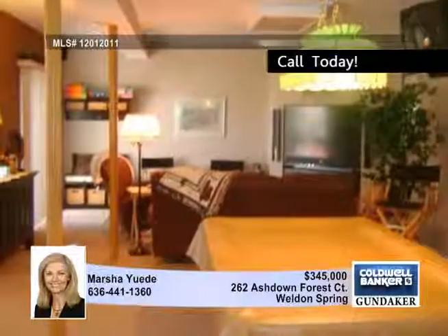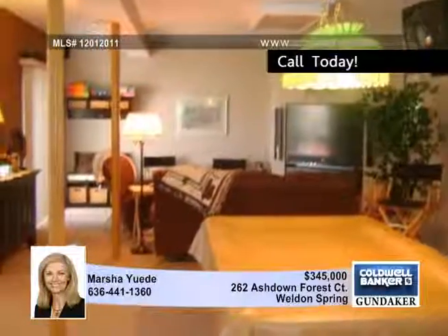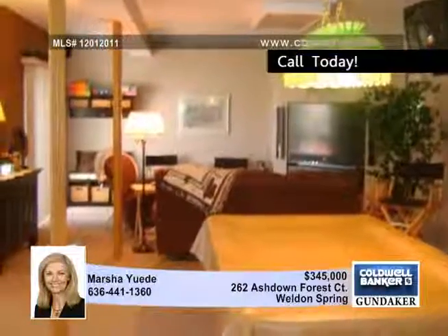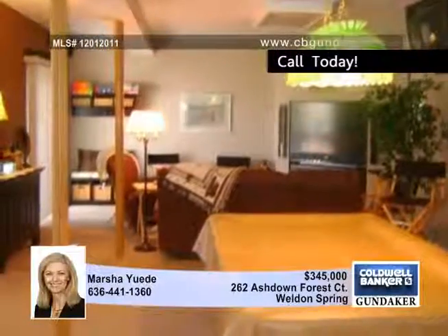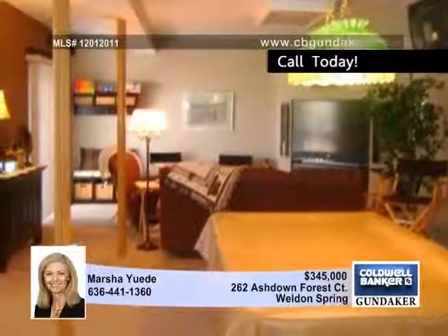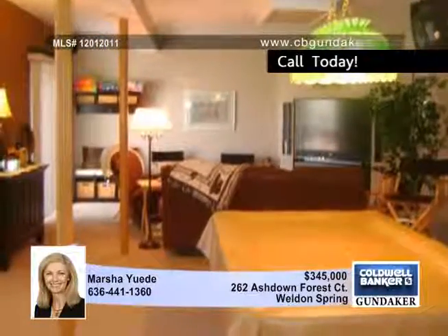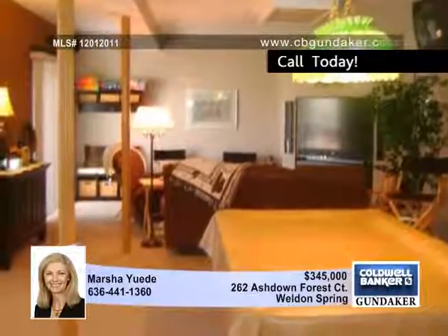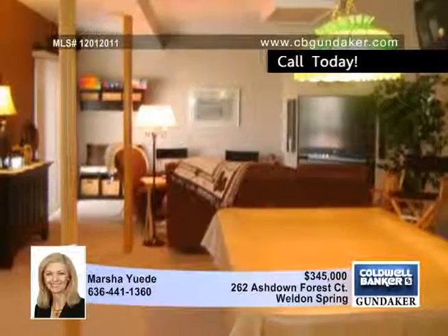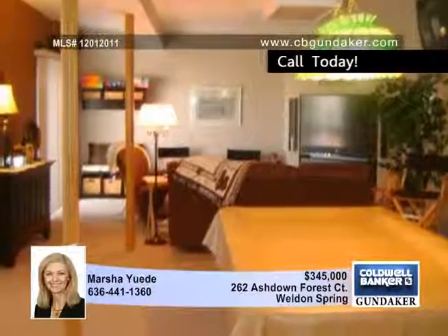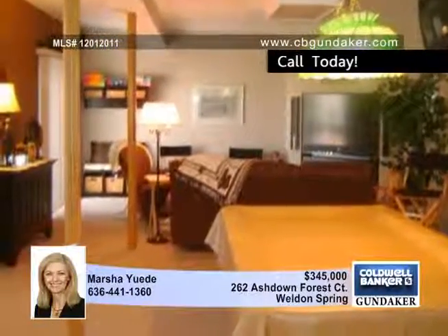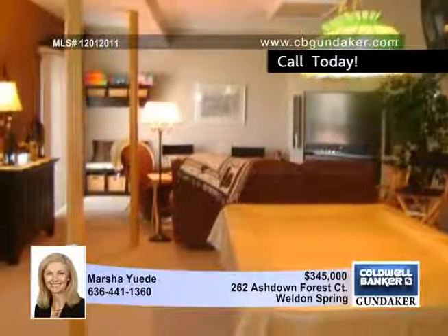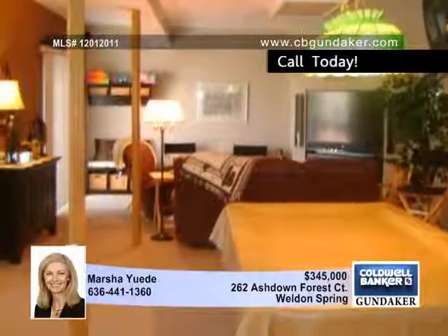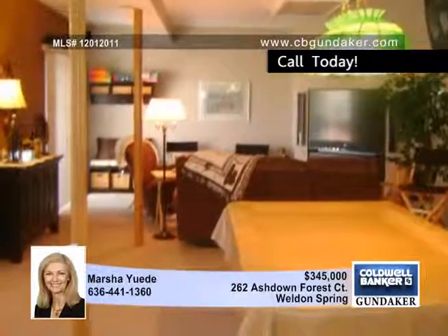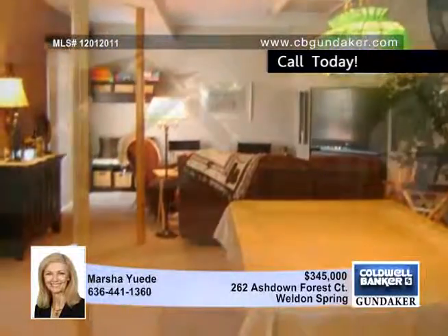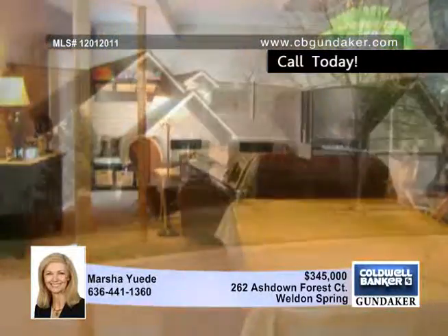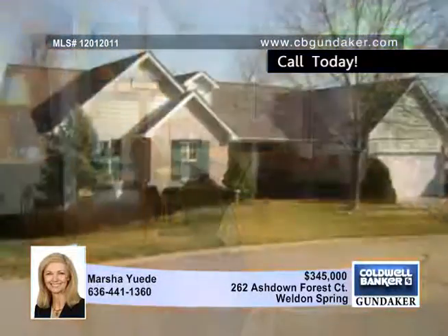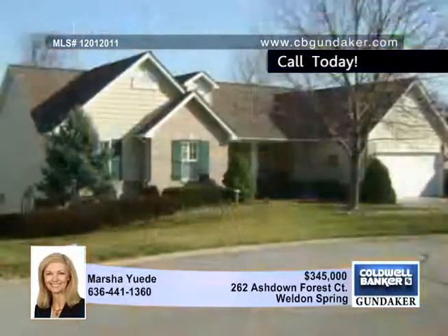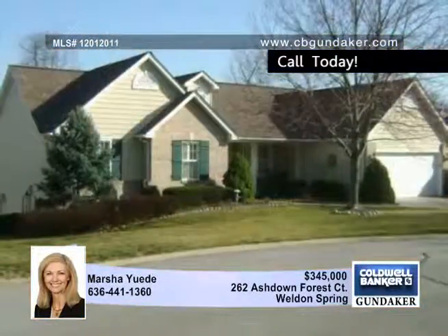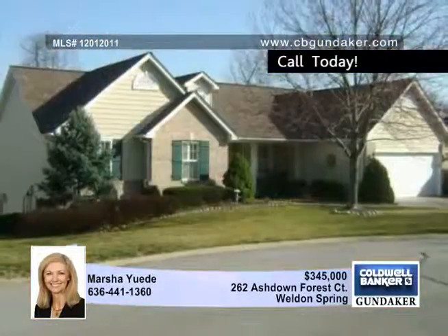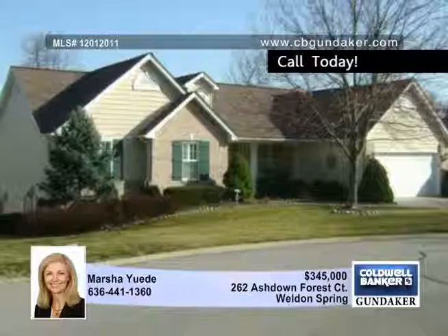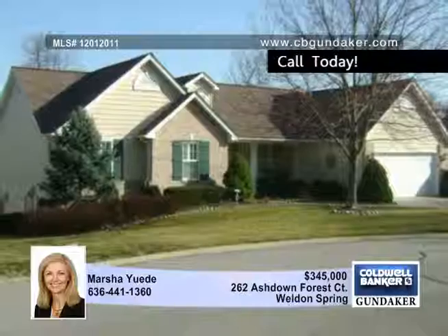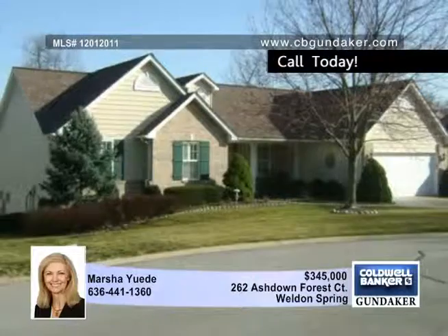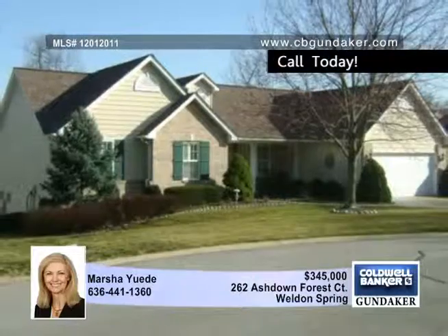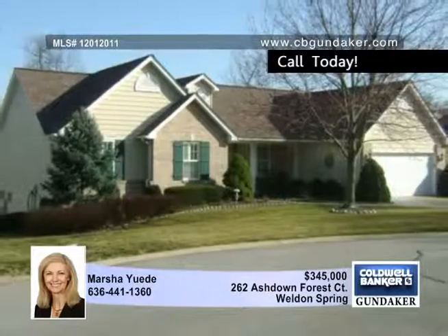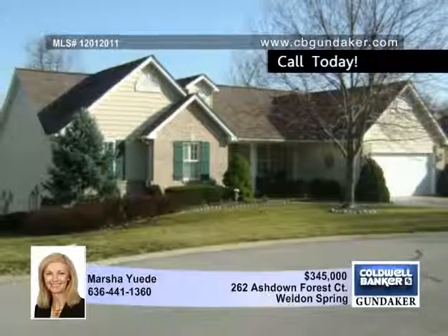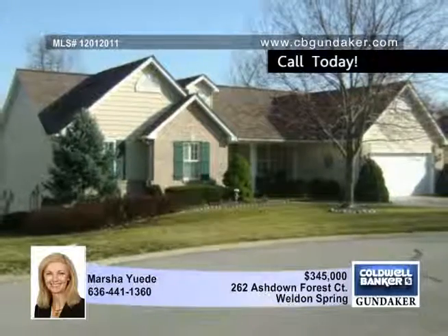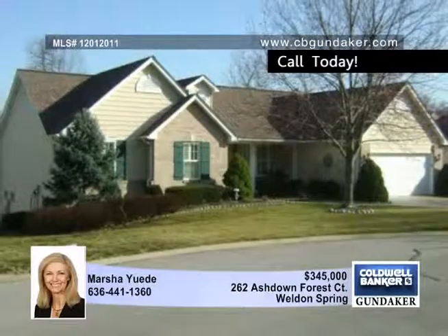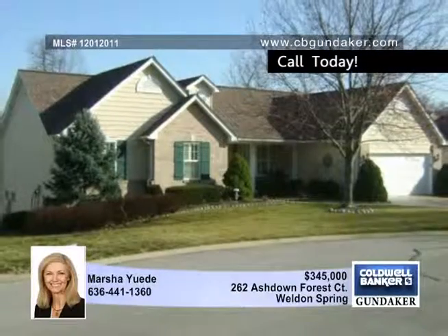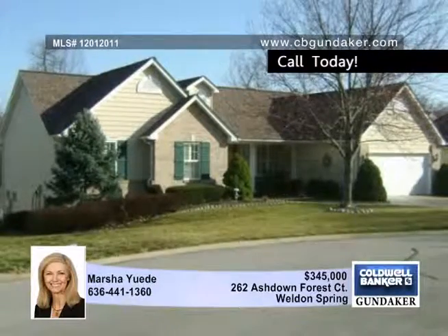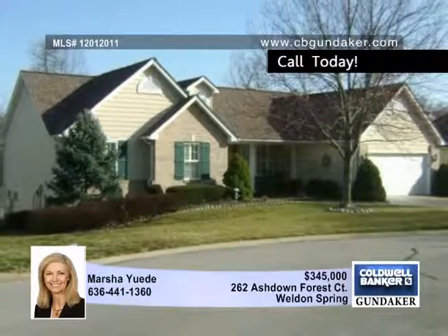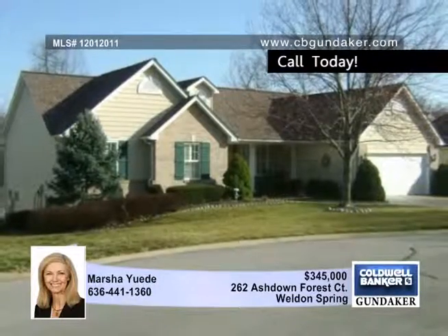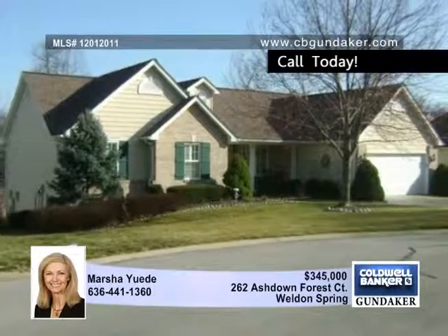Monthly fees include lawn care, in-ground sprinkler, and snow removal. Call Marsha for many additional features and updates.